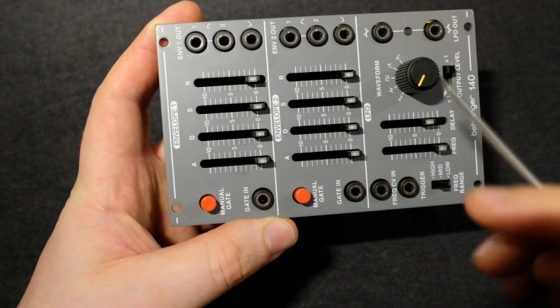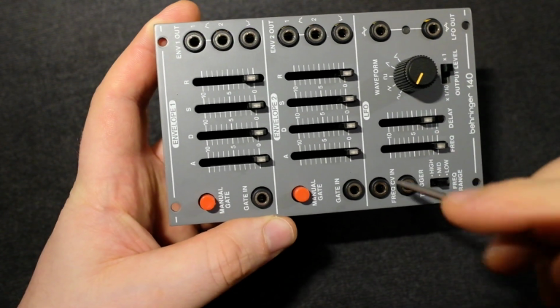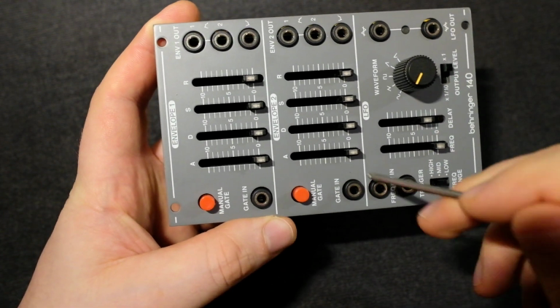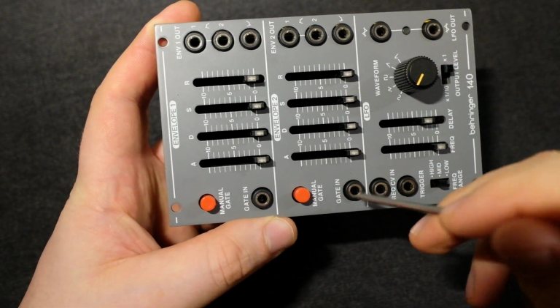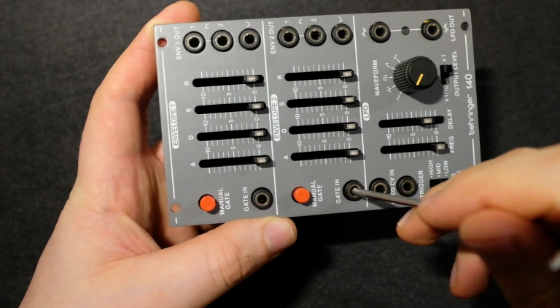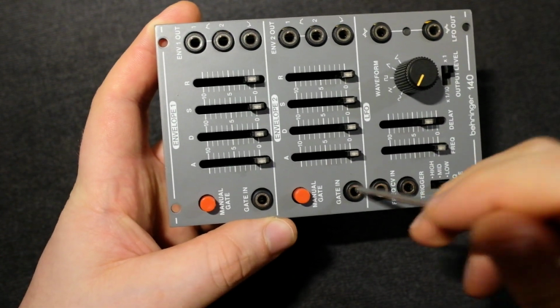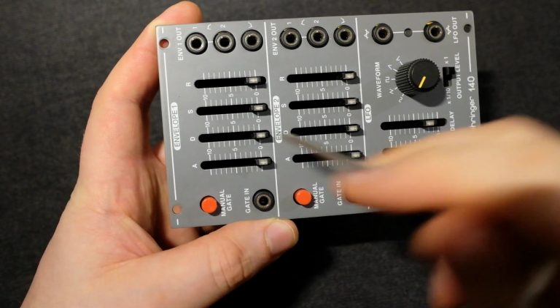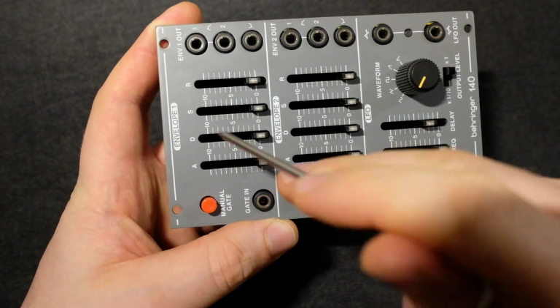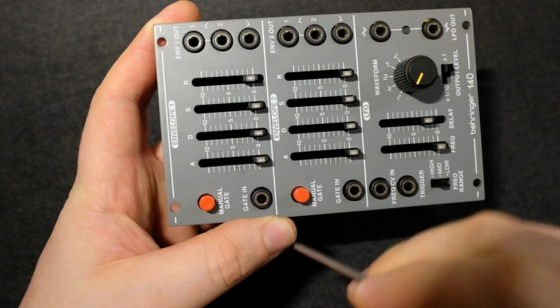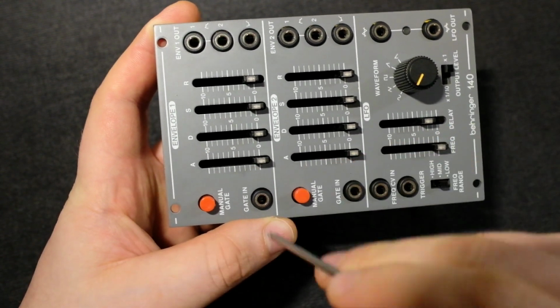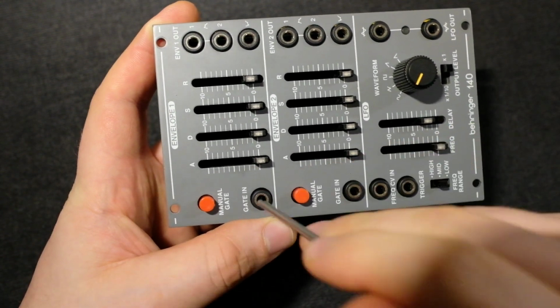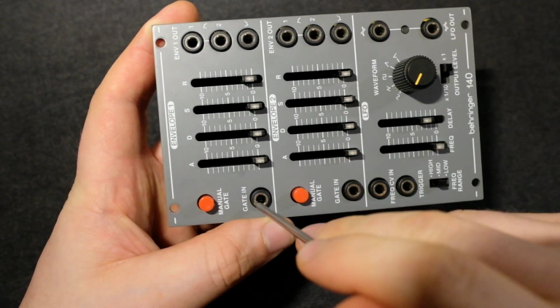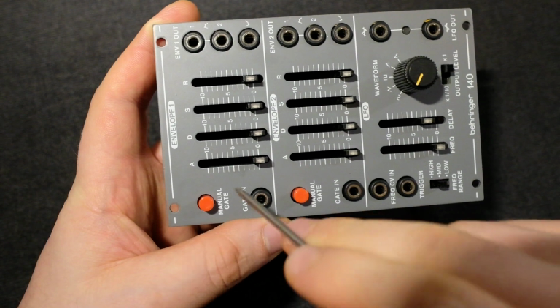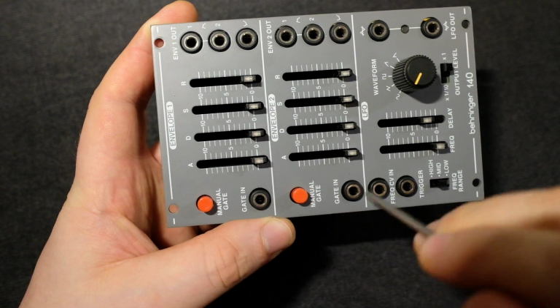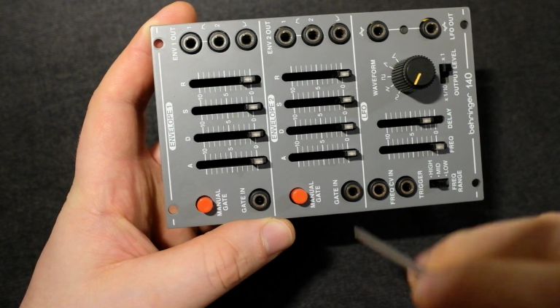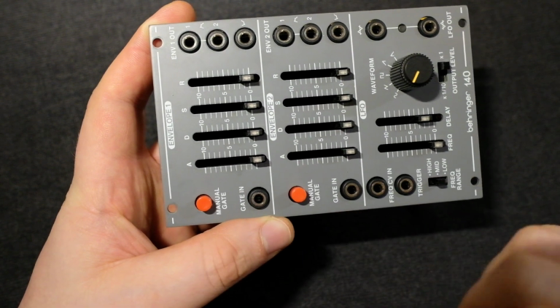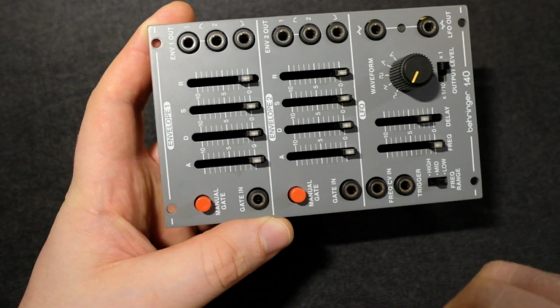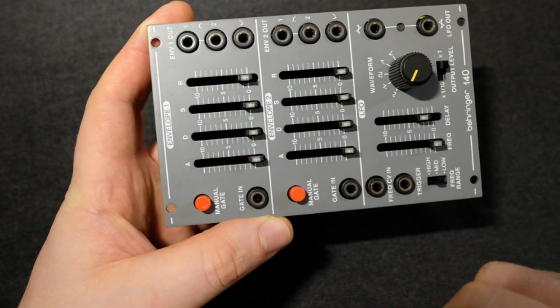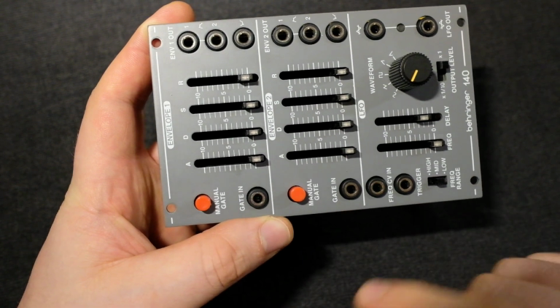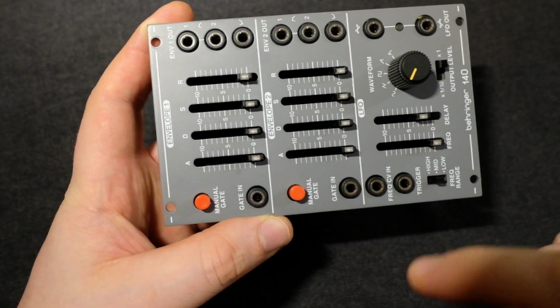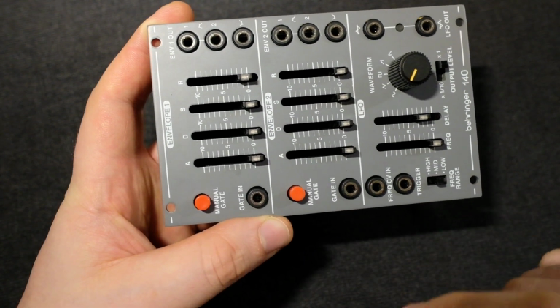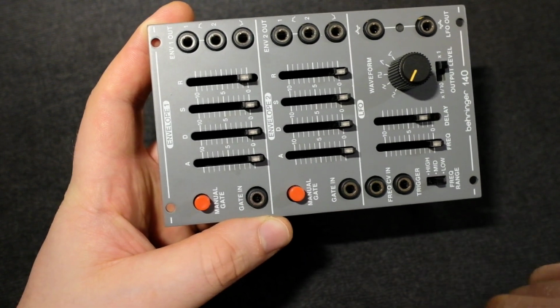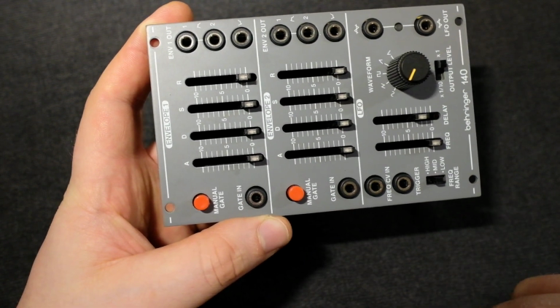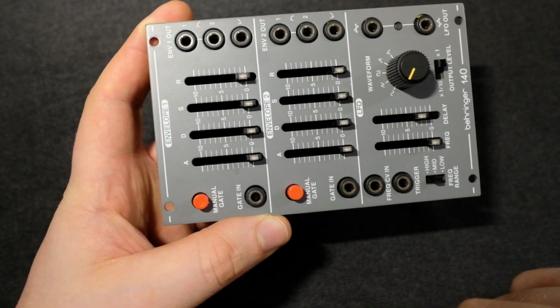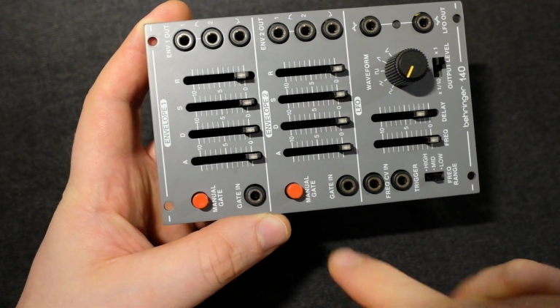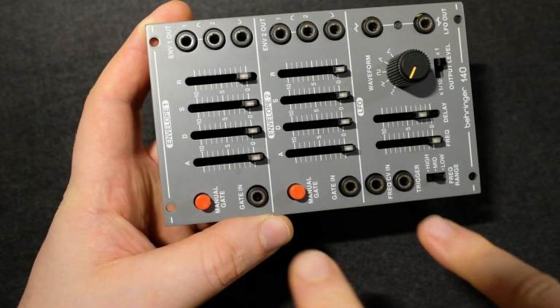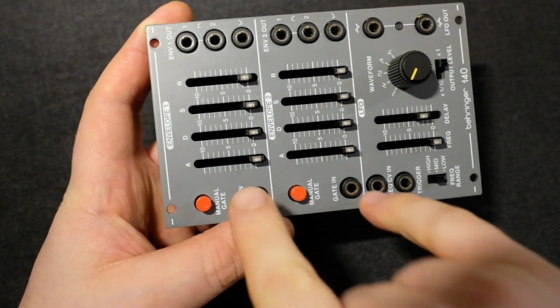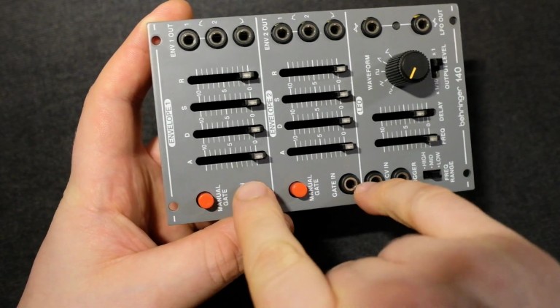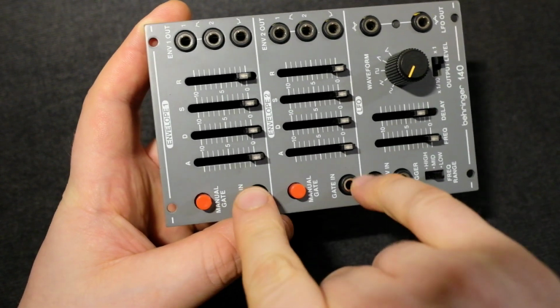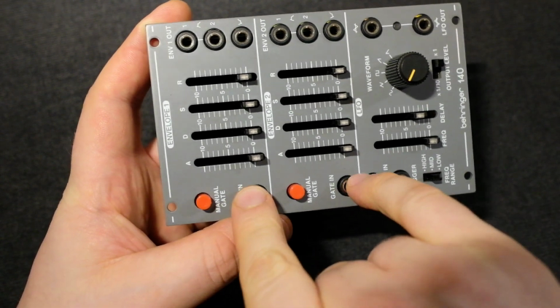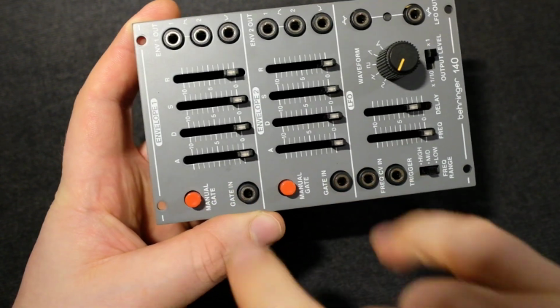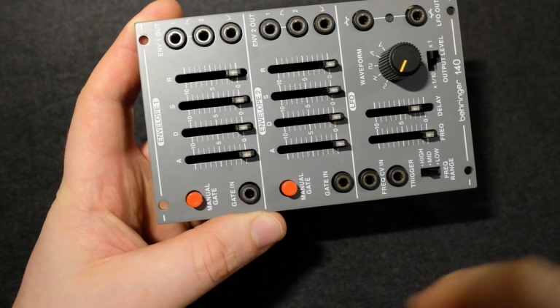If you pull both jacks off, you can do the mod to both sides. Then you plug one in here and it will trigger those, plug one in here and it will trigger those, and if you plug in both, they'll be independent.